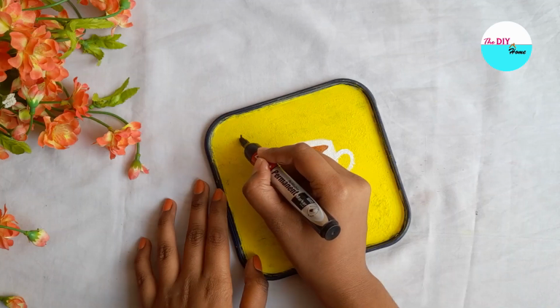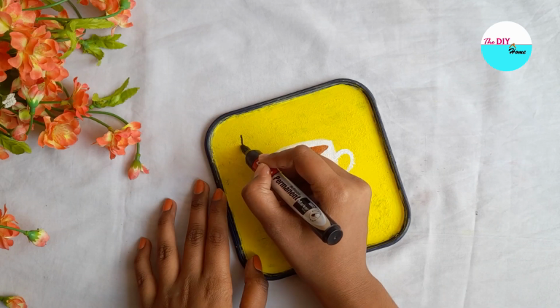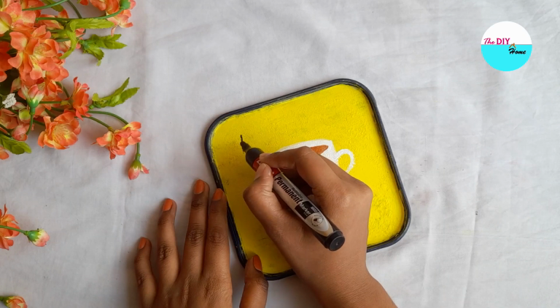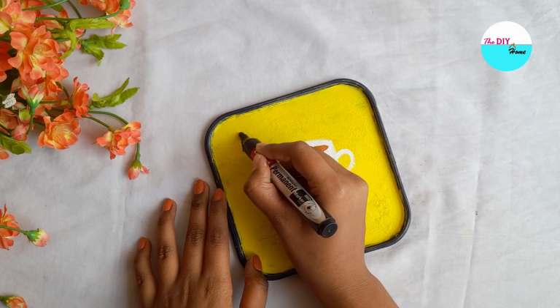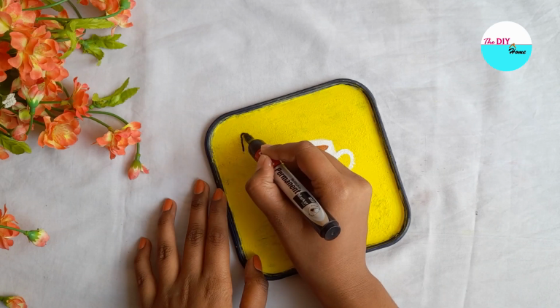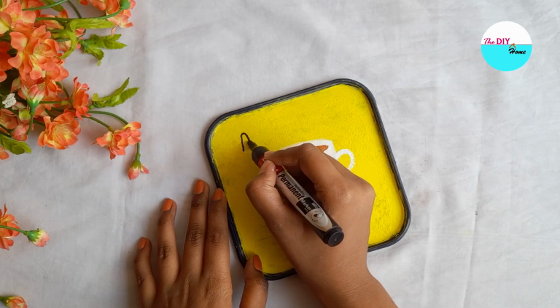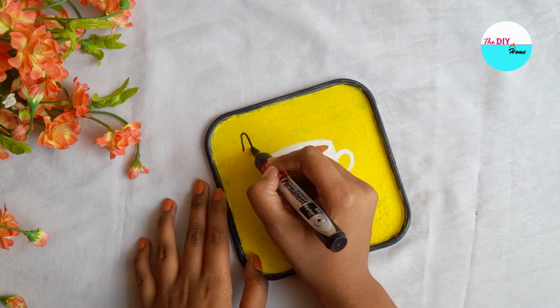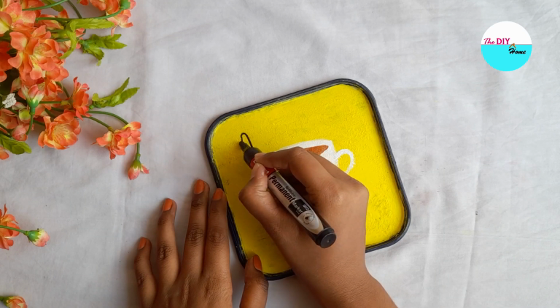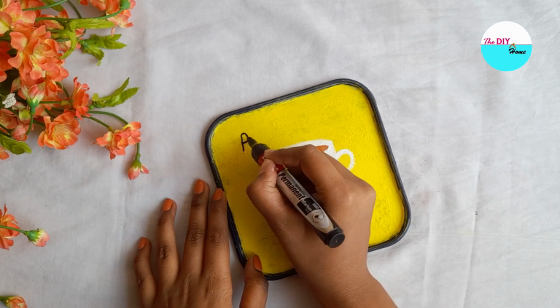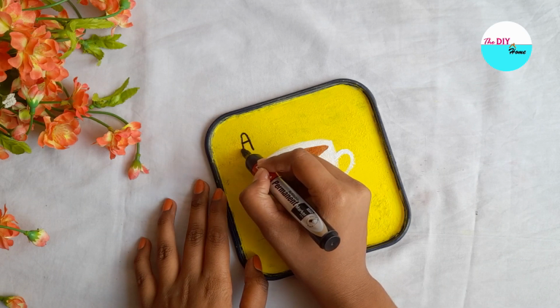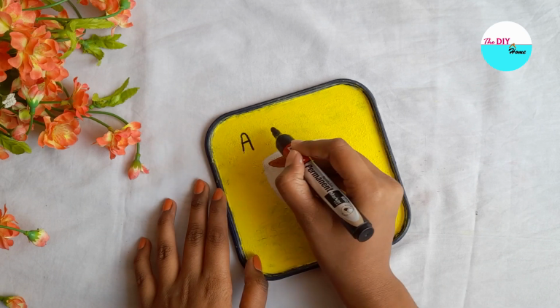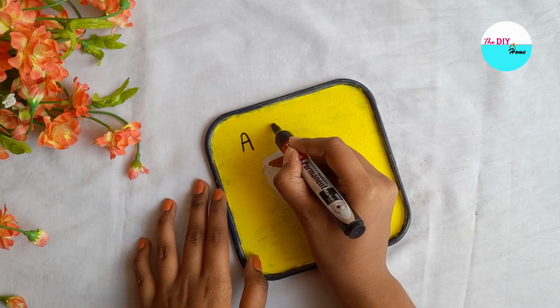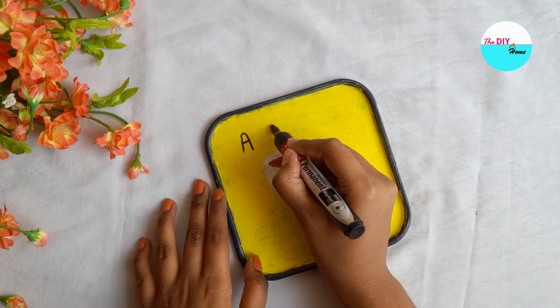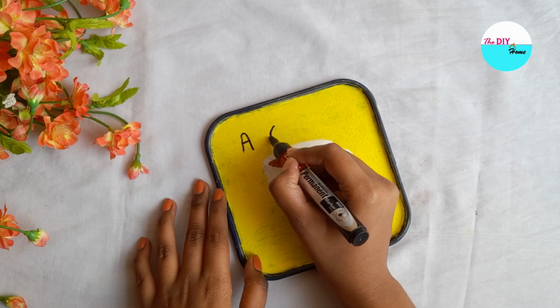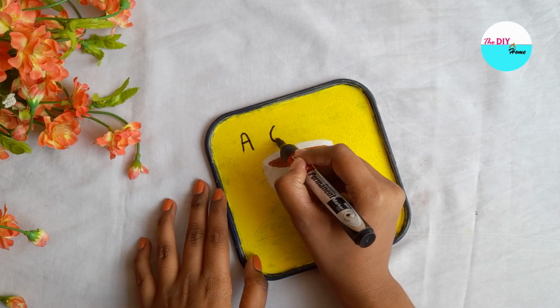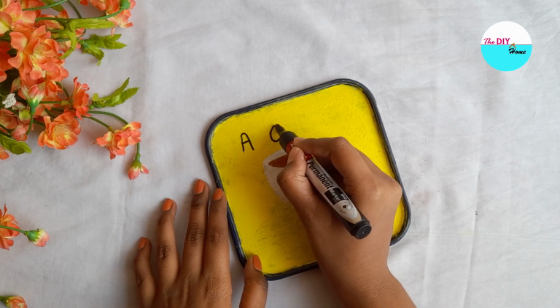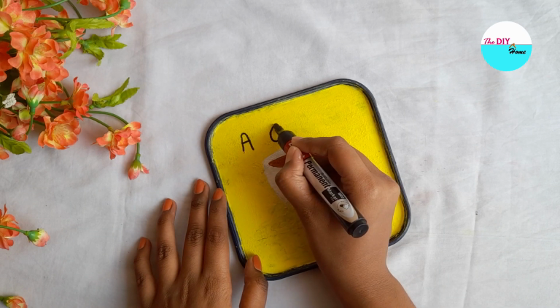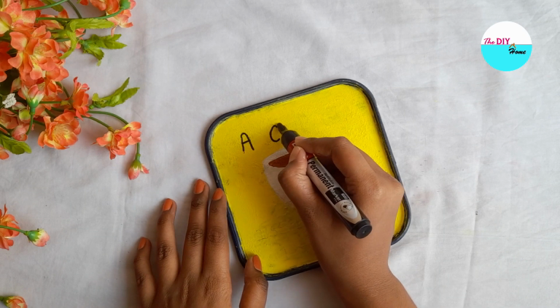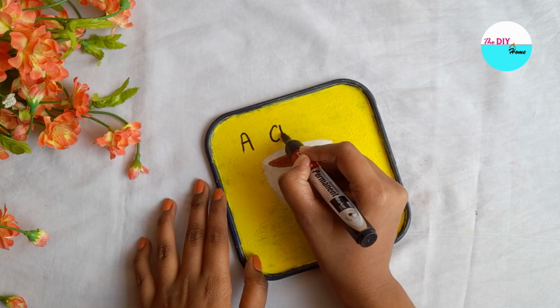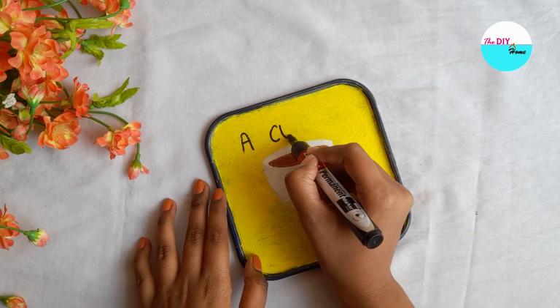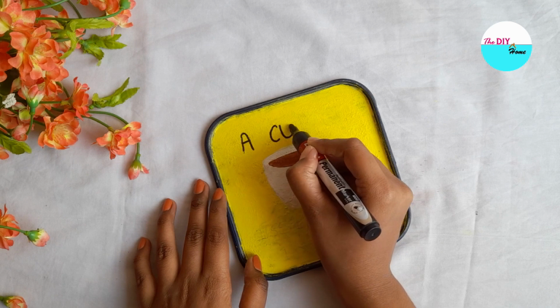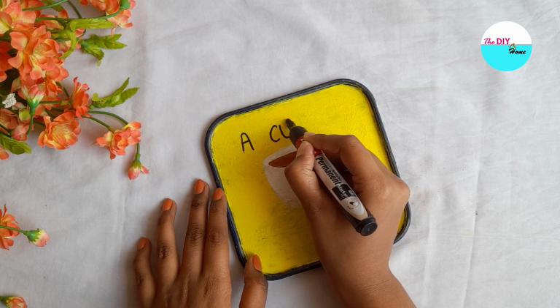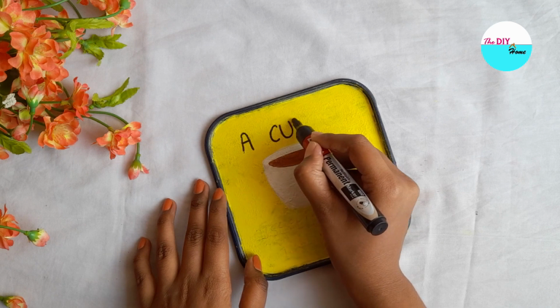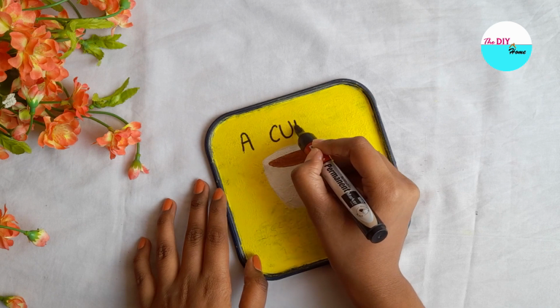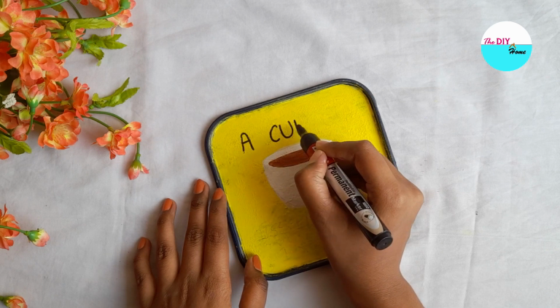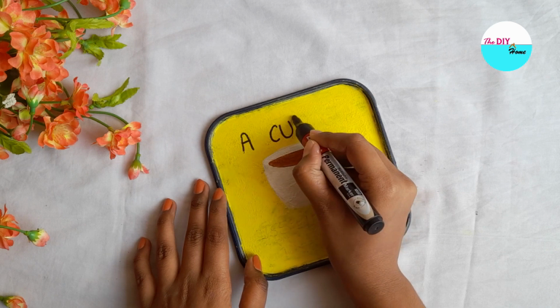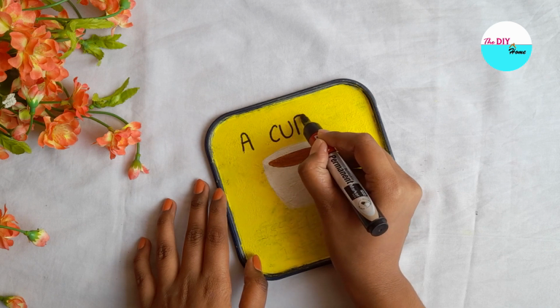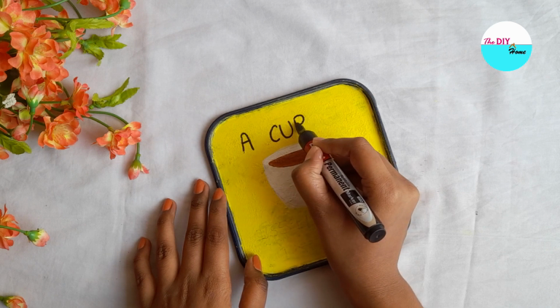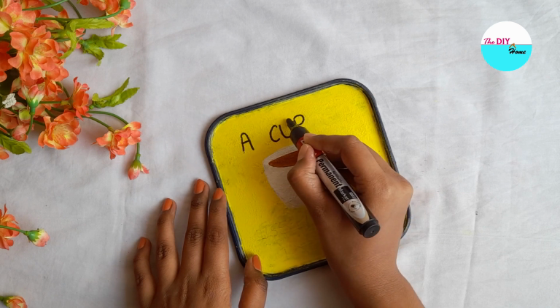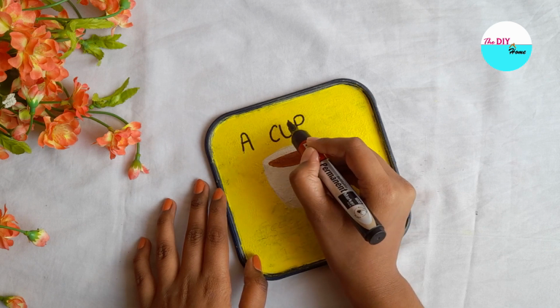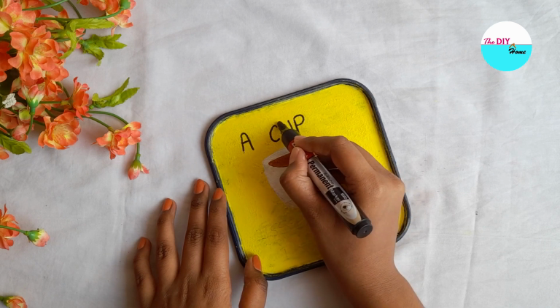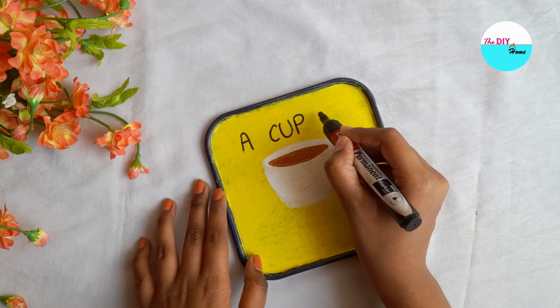Next, I'll write a few words with a permanent marker and outline the cup with it.